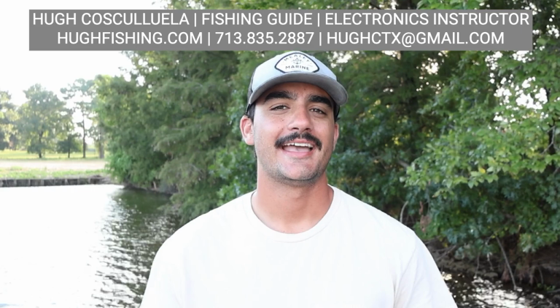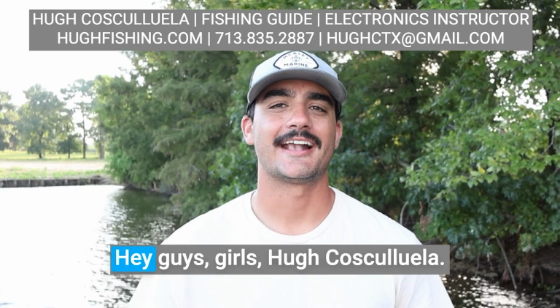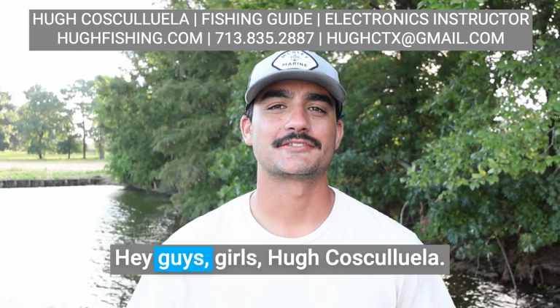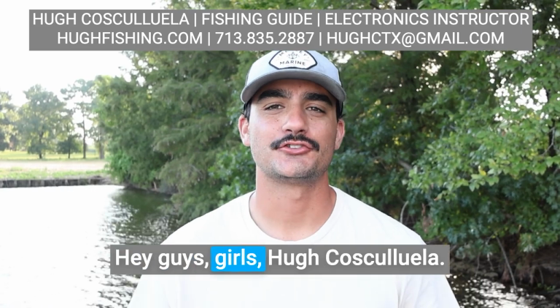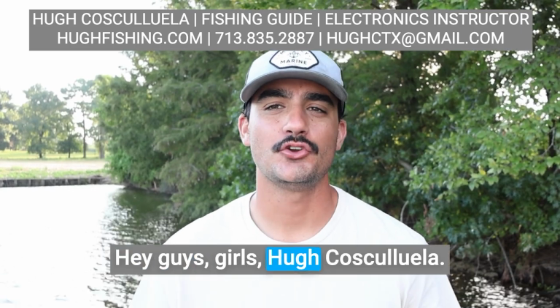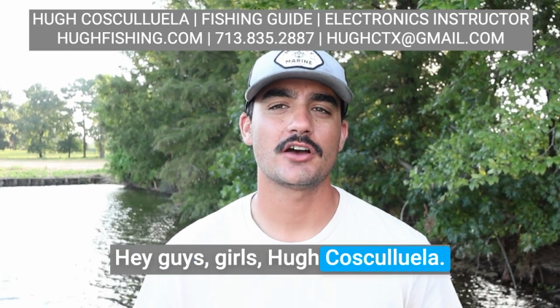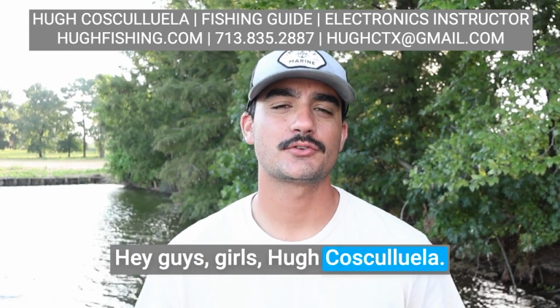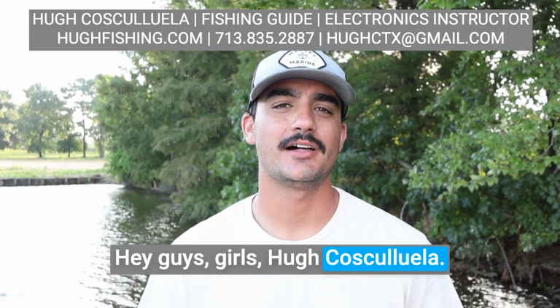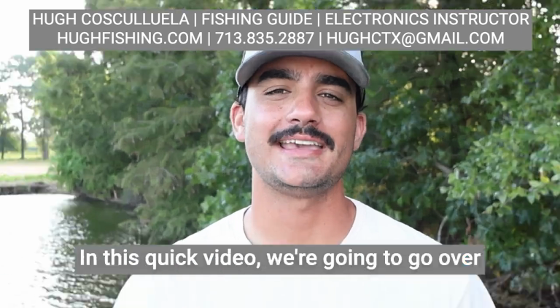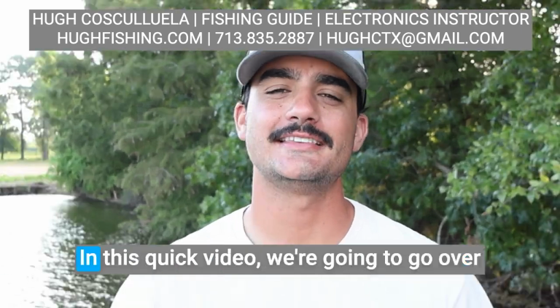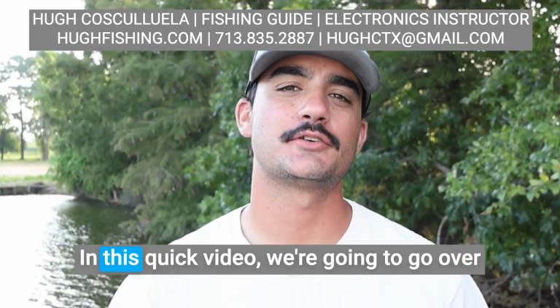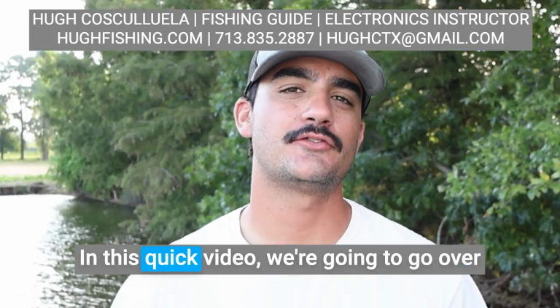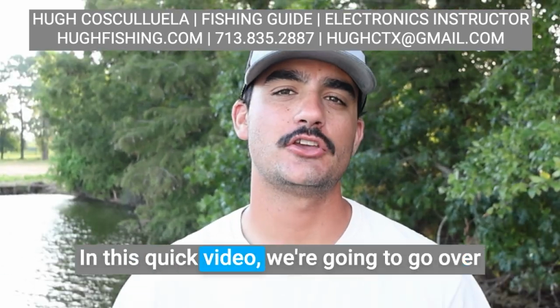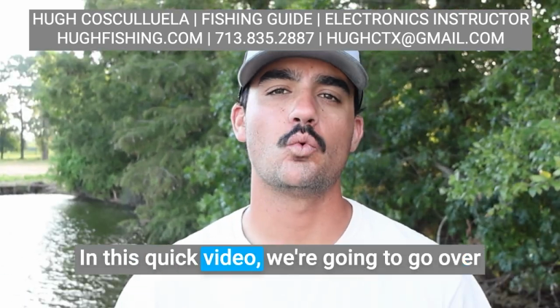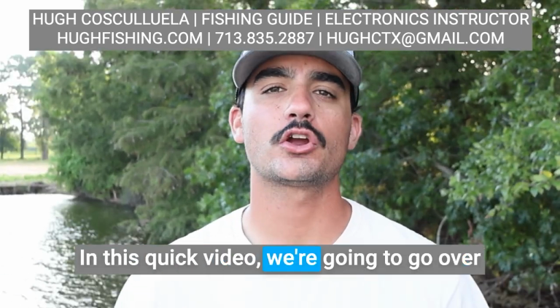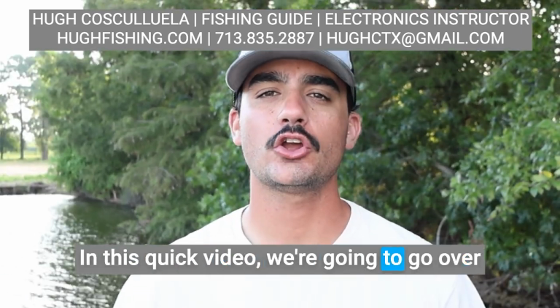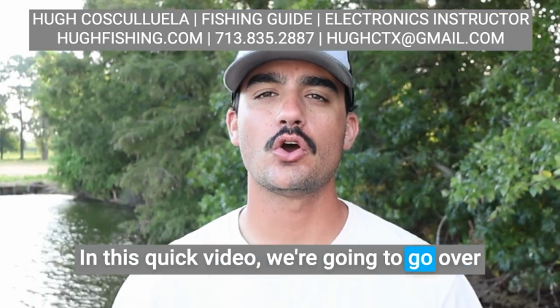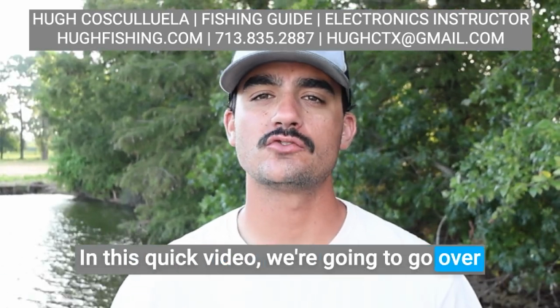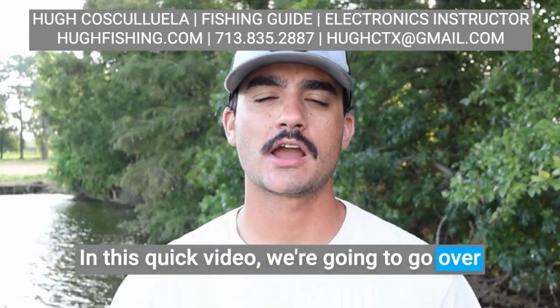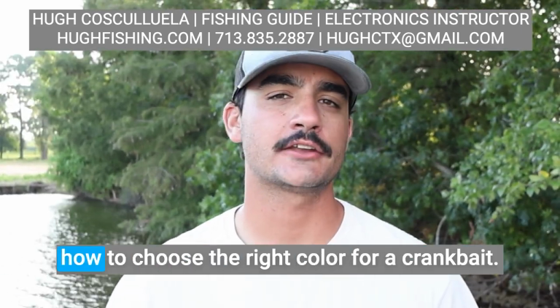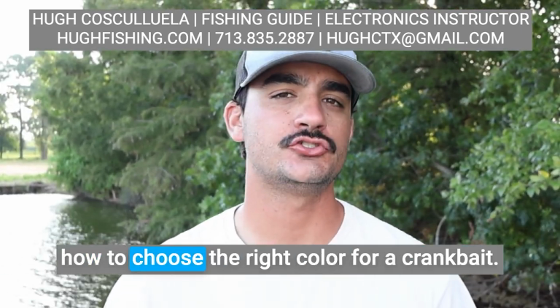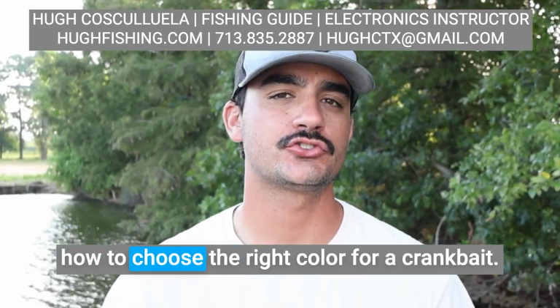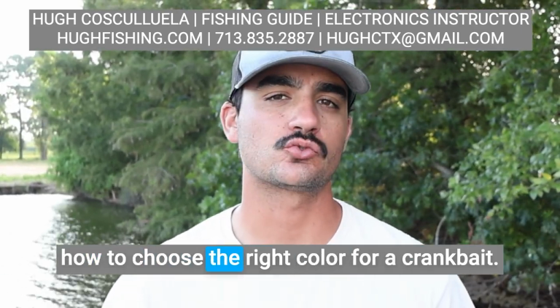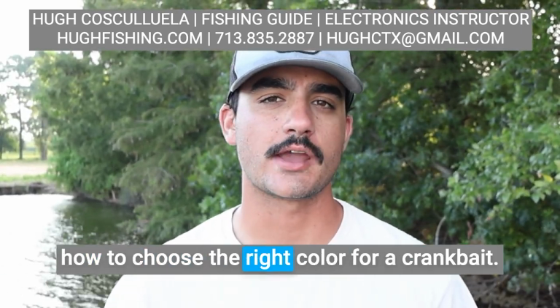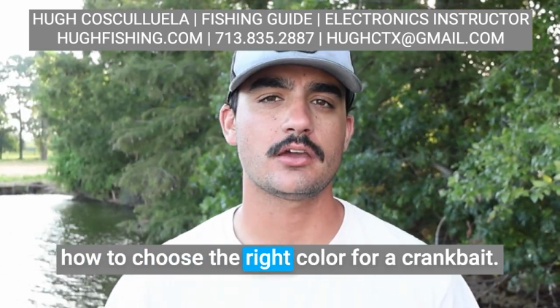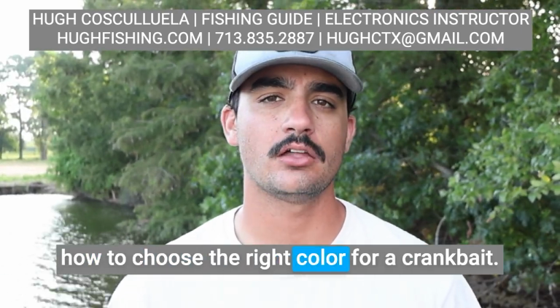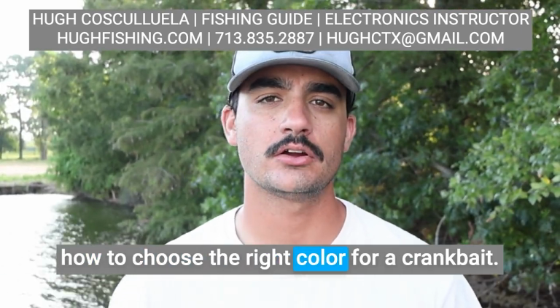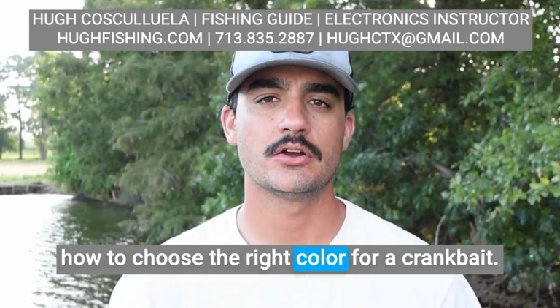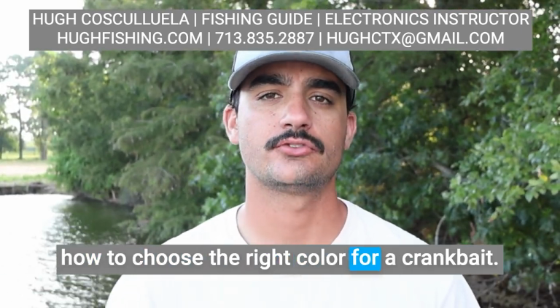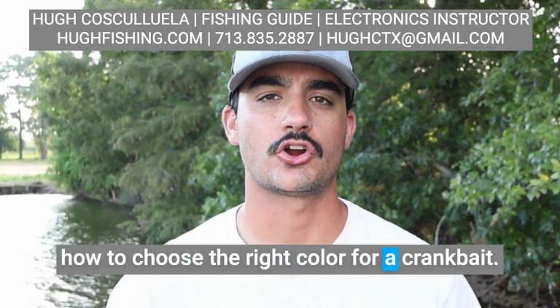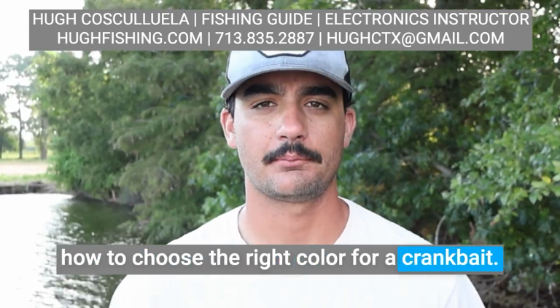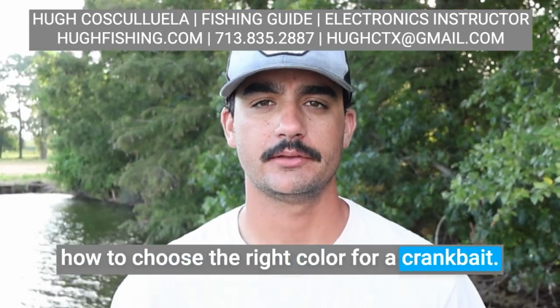Hey guys, girls, Hugh Cascuela. In this quick video, we're going to go over how to choose the right color for a crankbait.